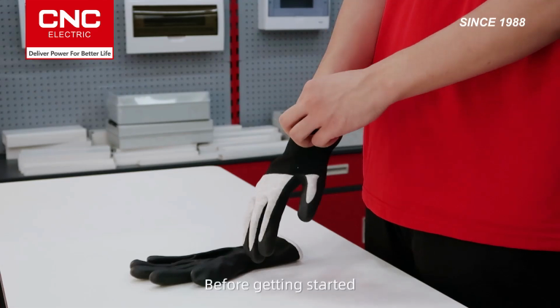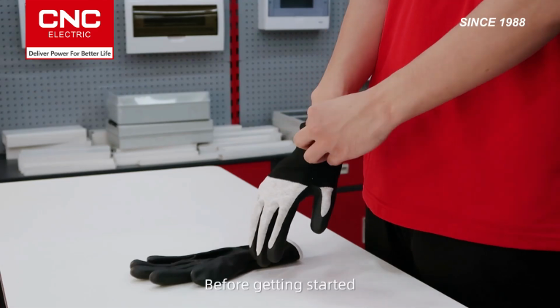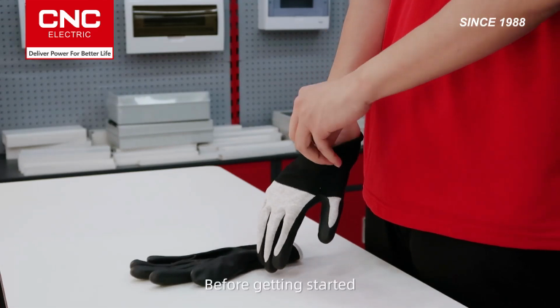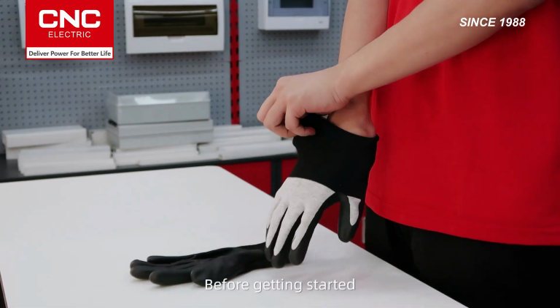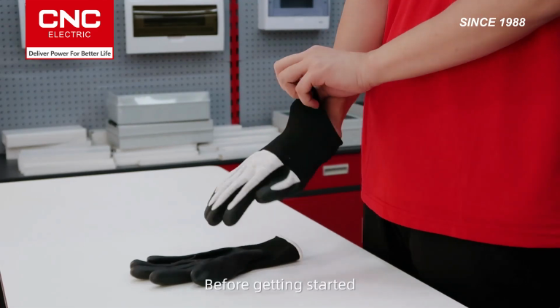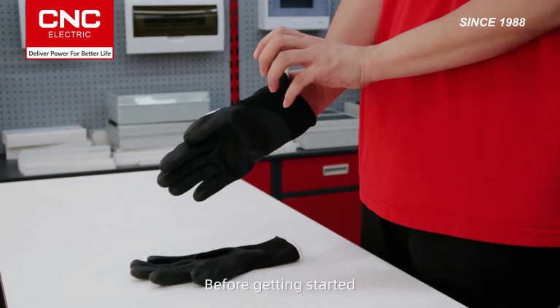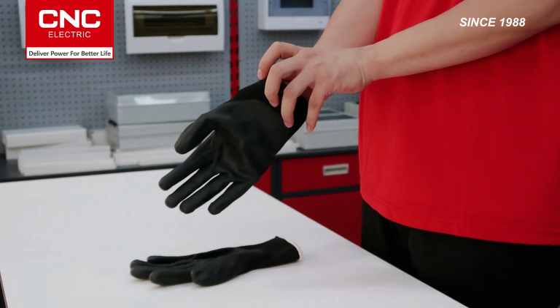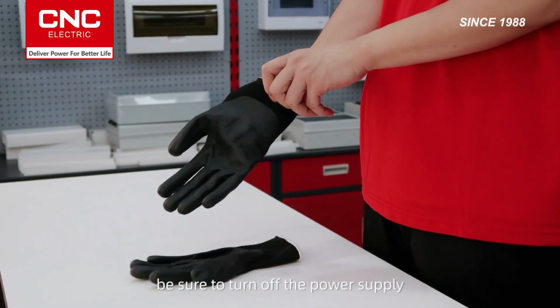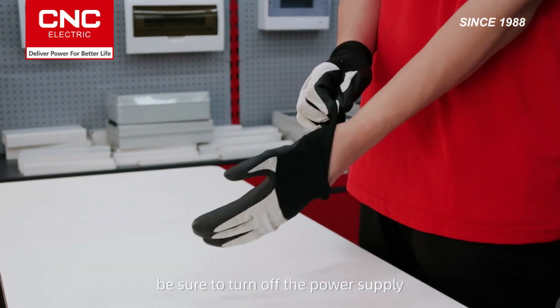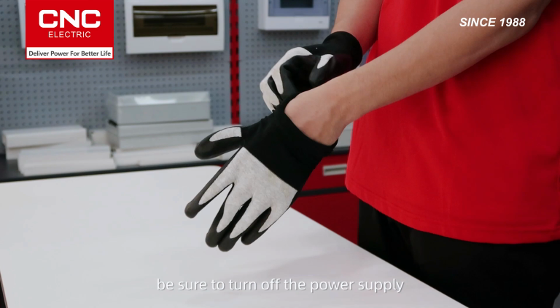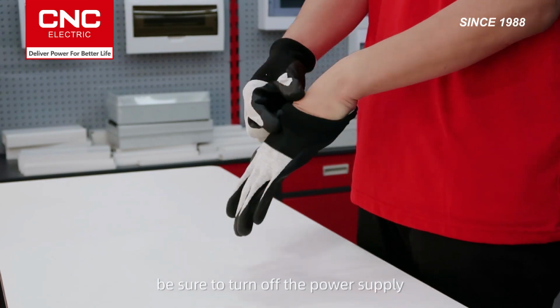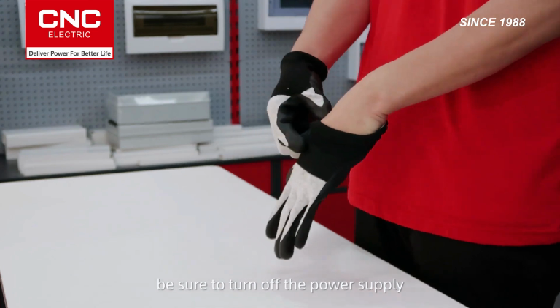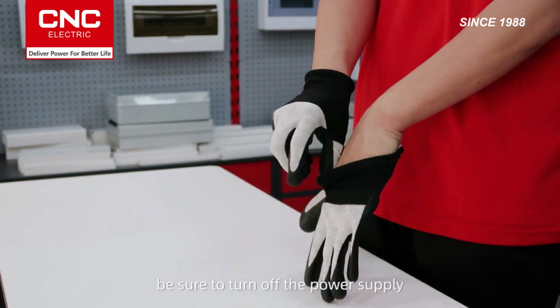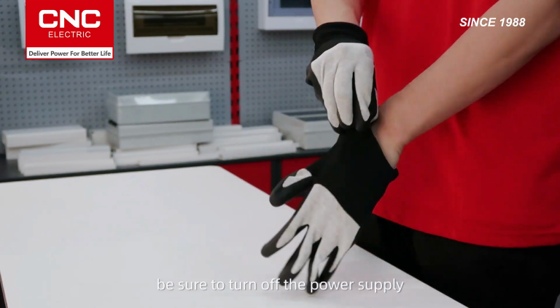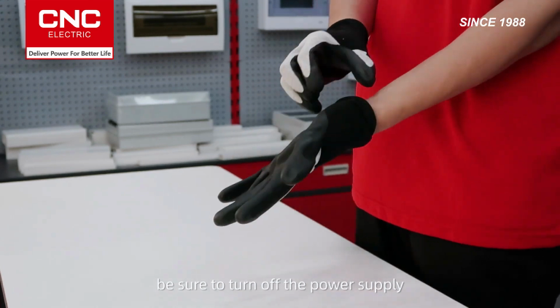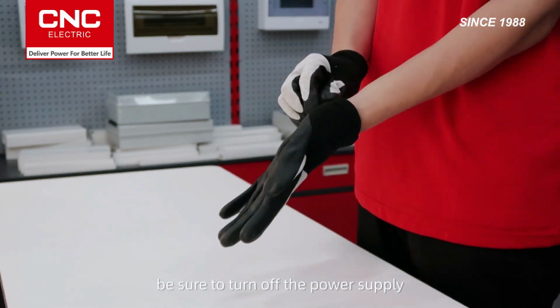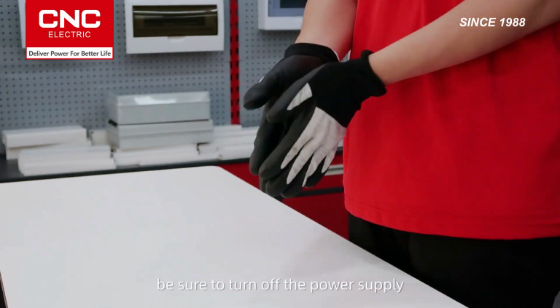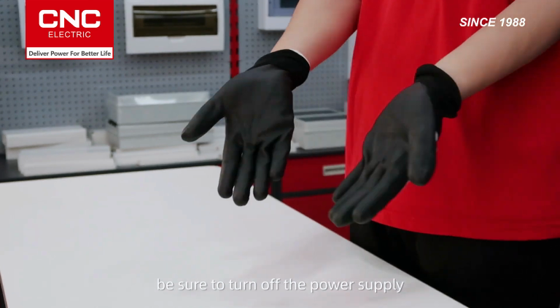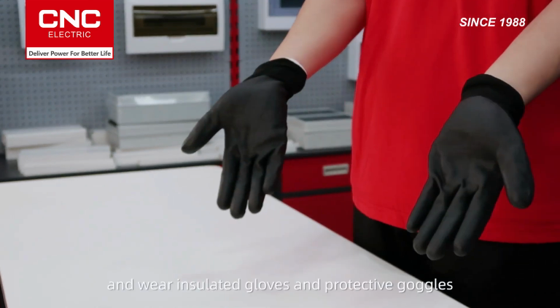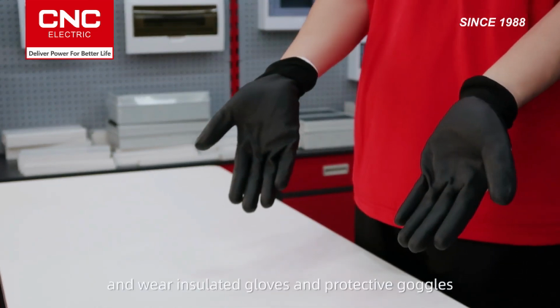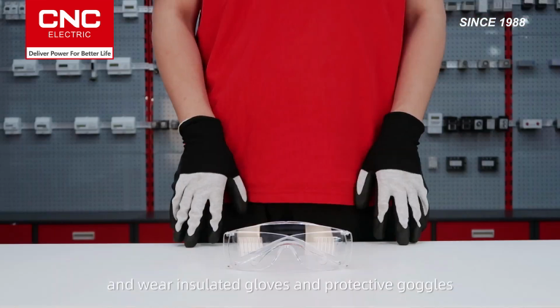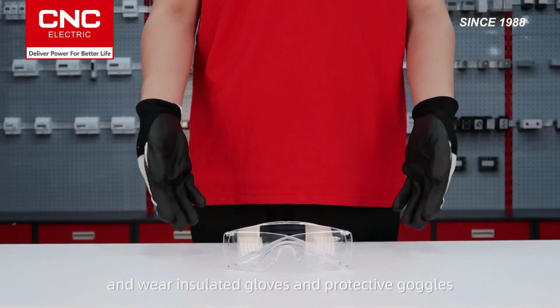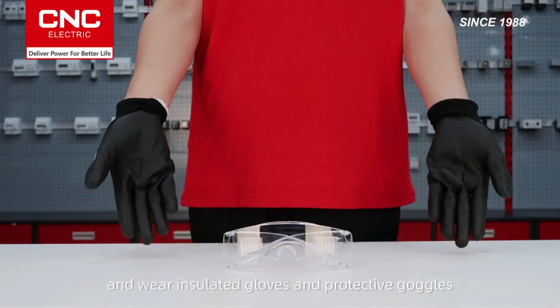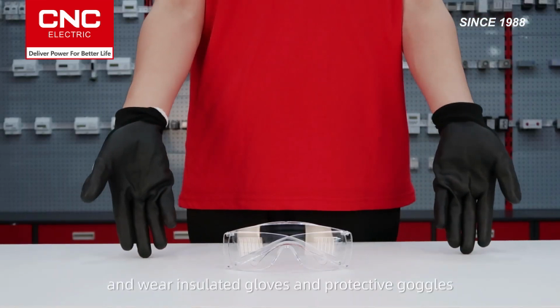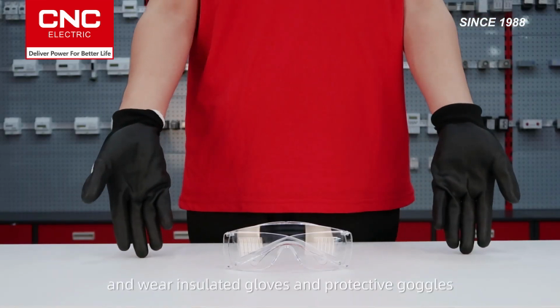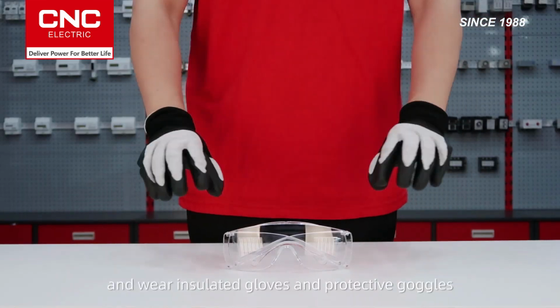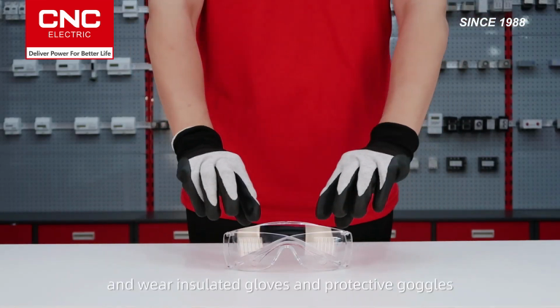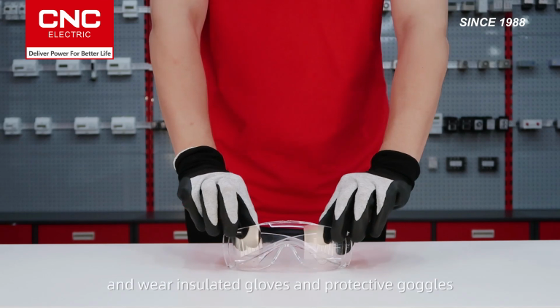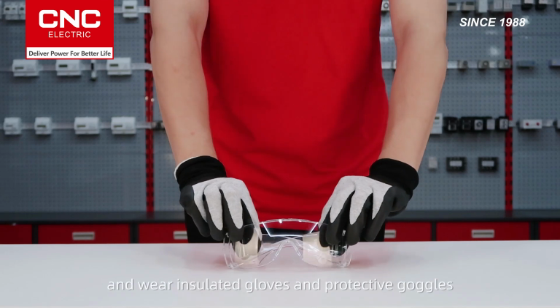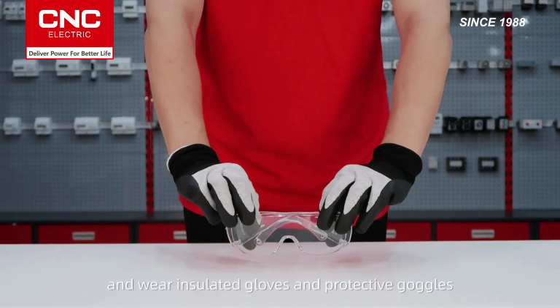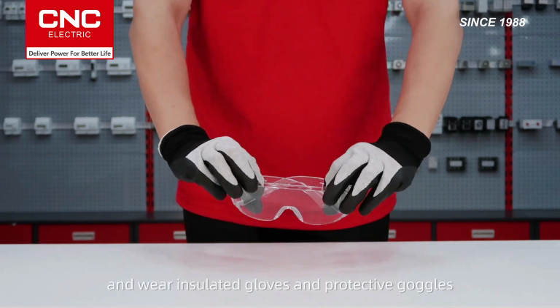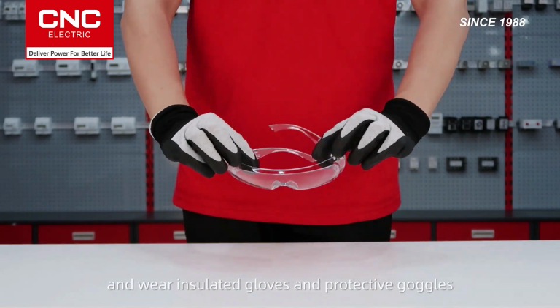Before getting started, be sure to turn off the power supply and wear insulated gloves and protective goggles.